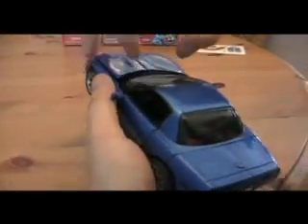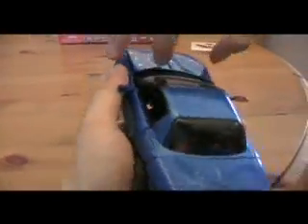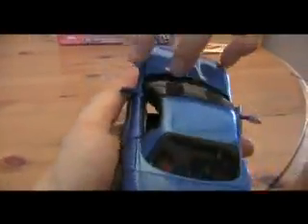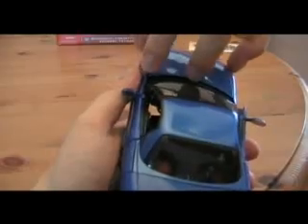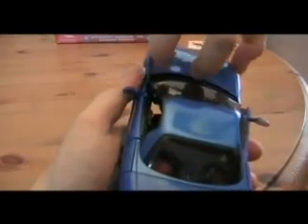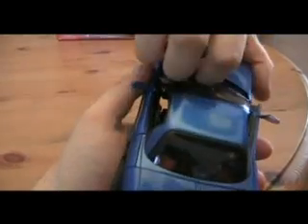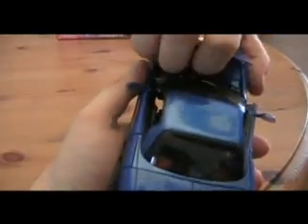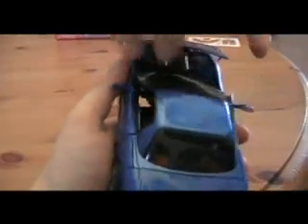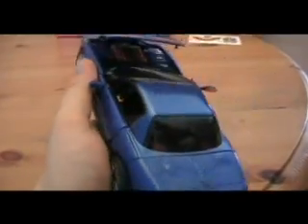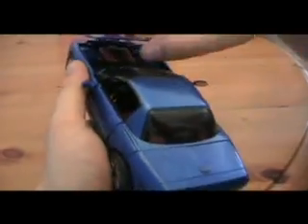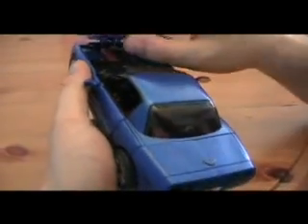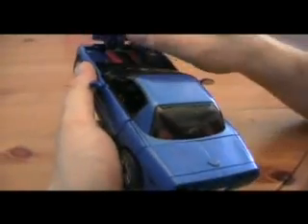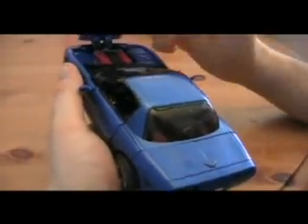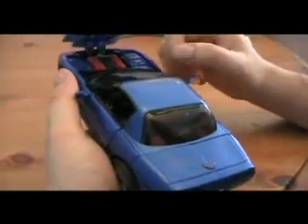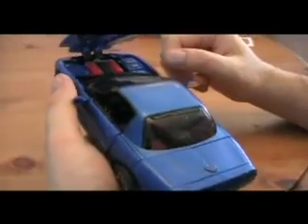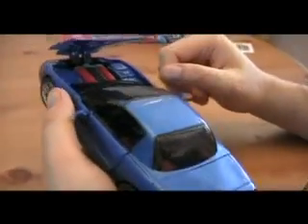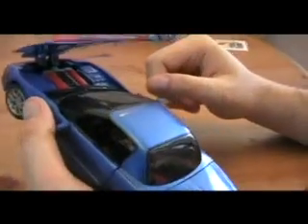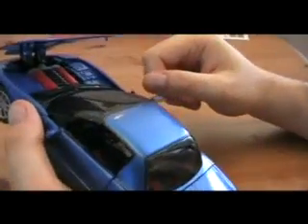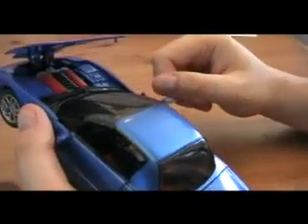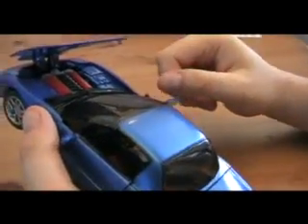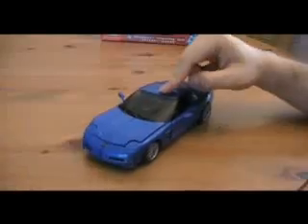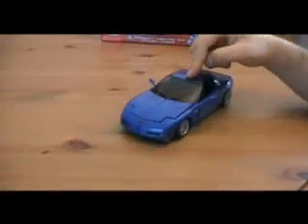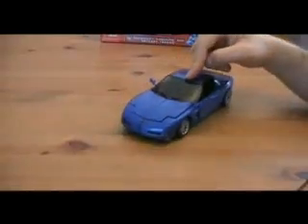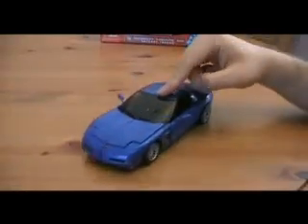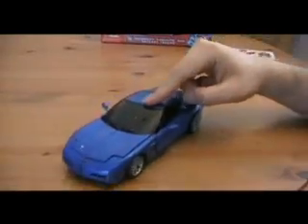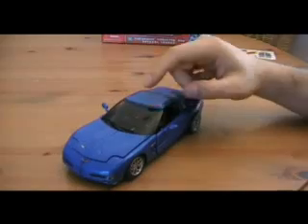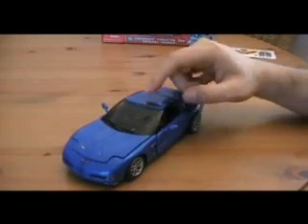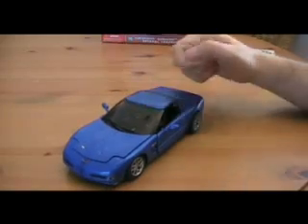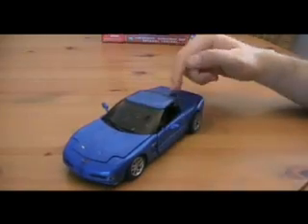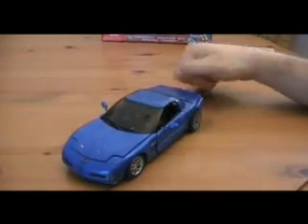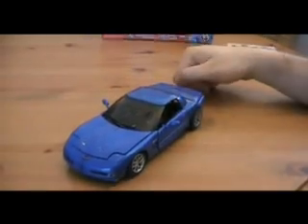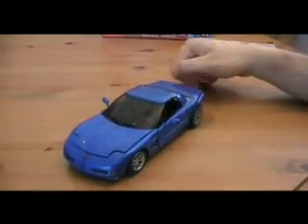You can open it up and even see the engine in there. This is a very nice mode. I give it a 9 out of 10.